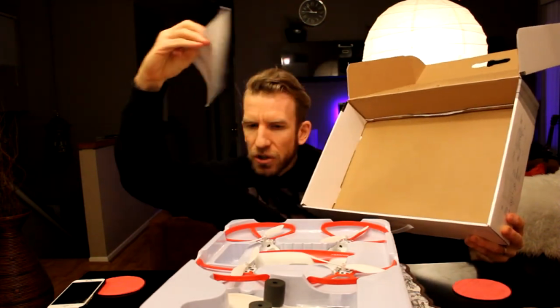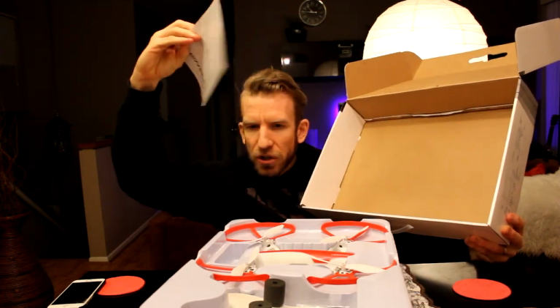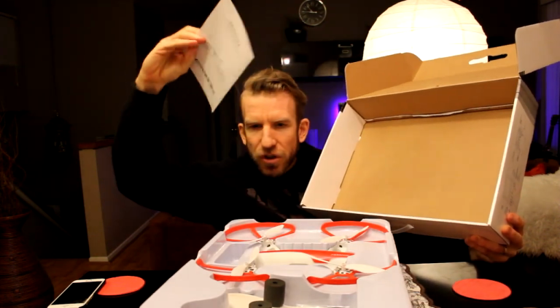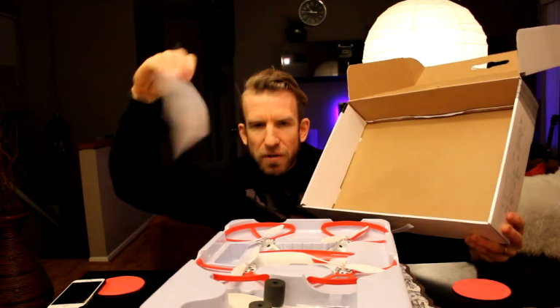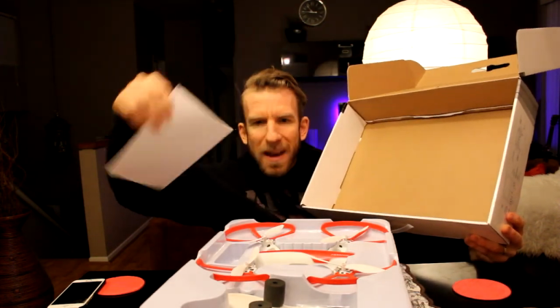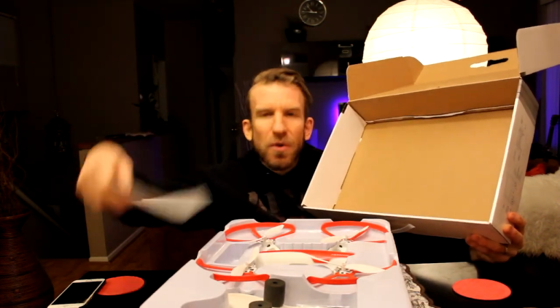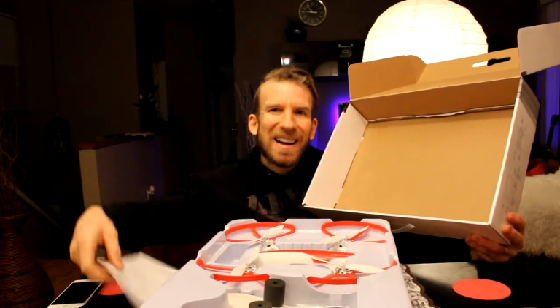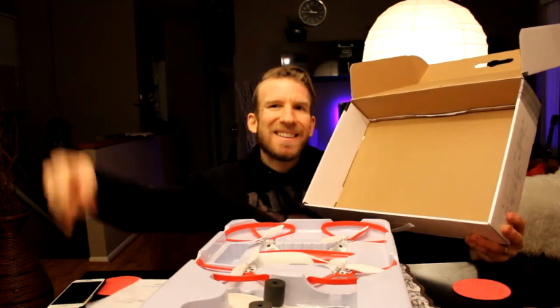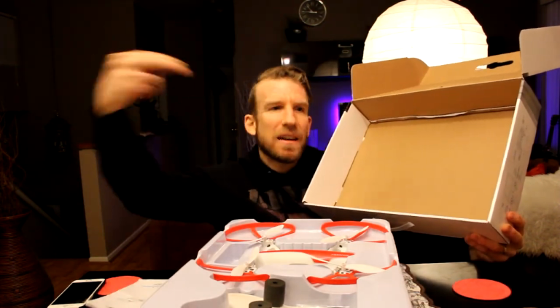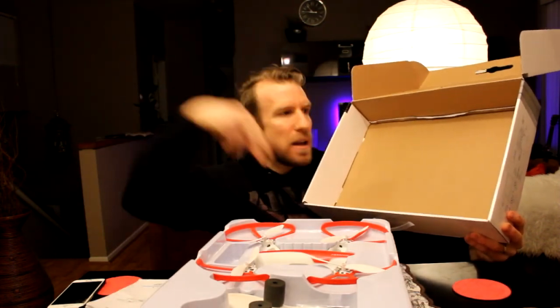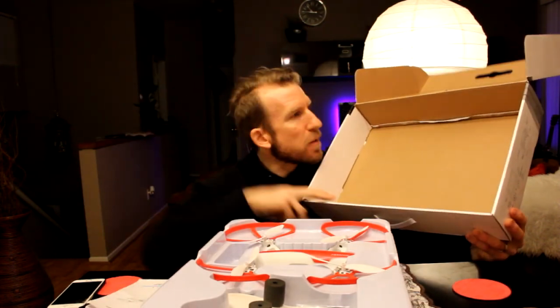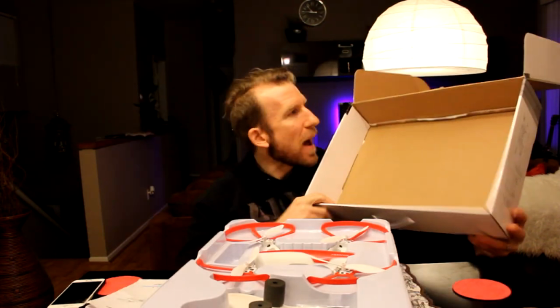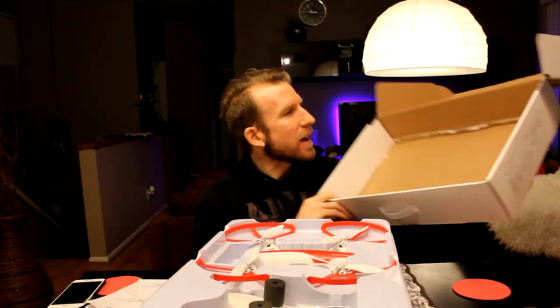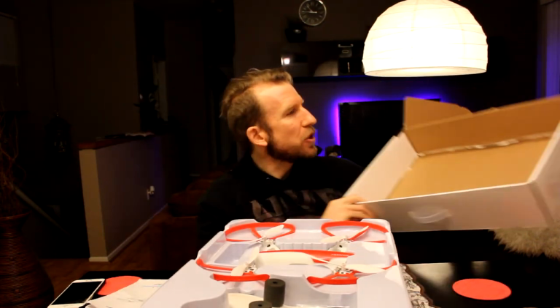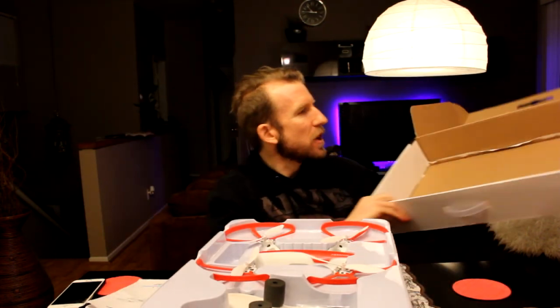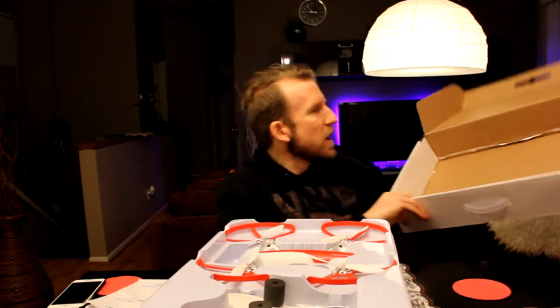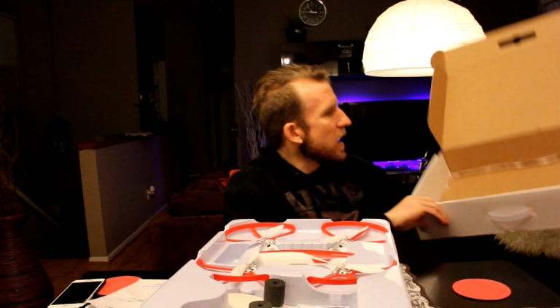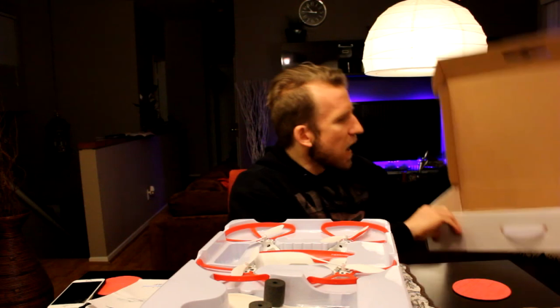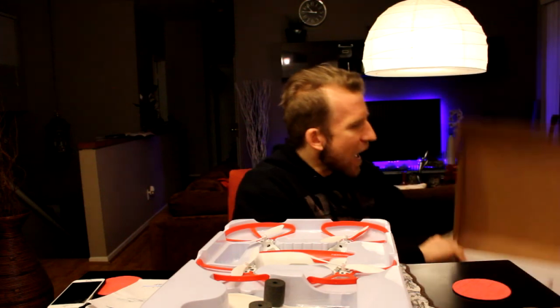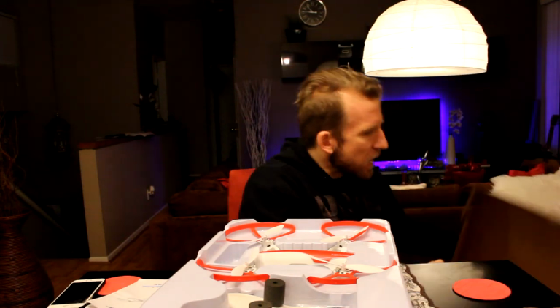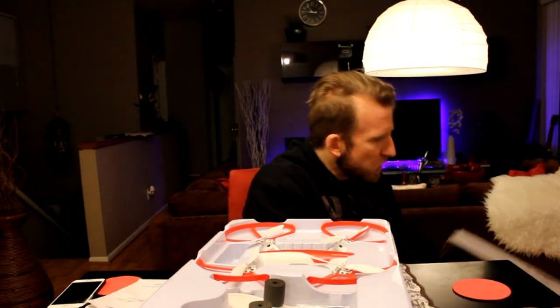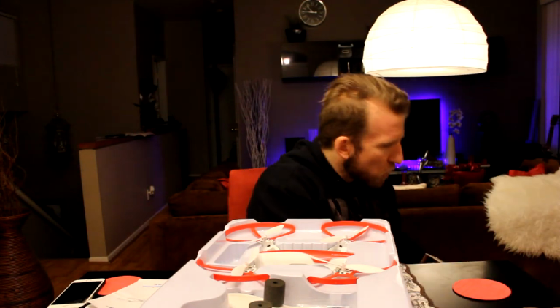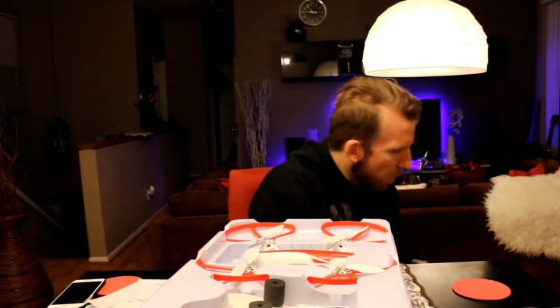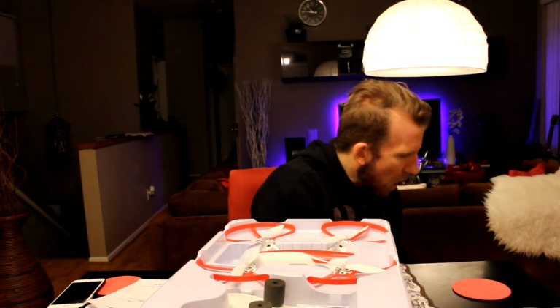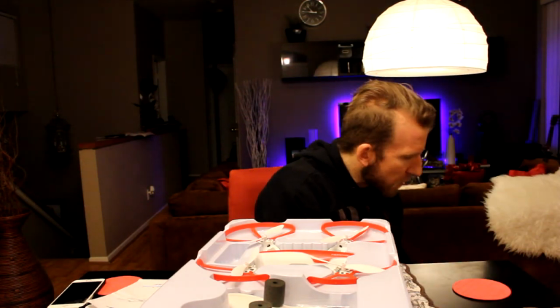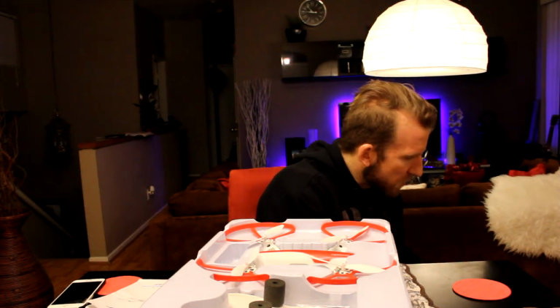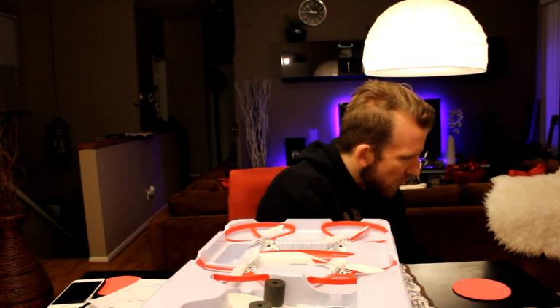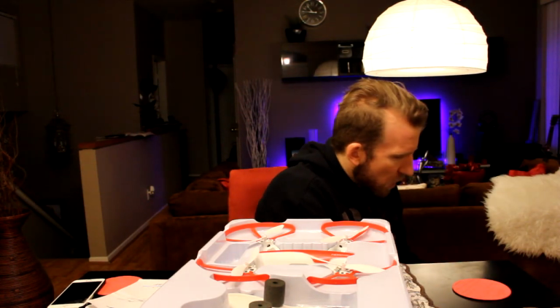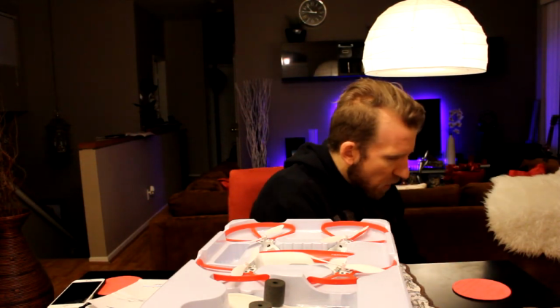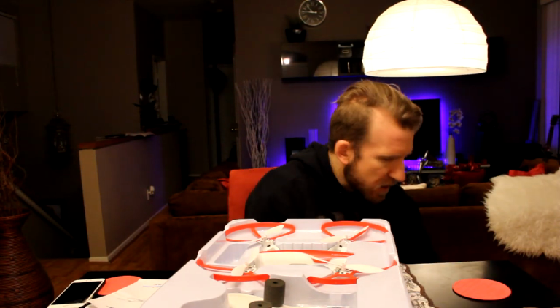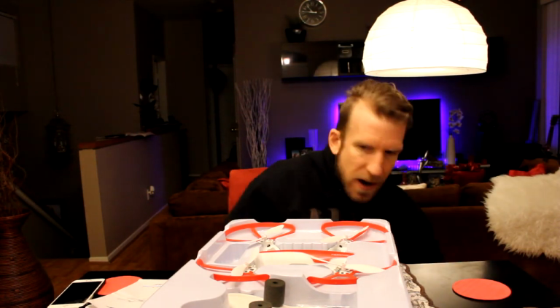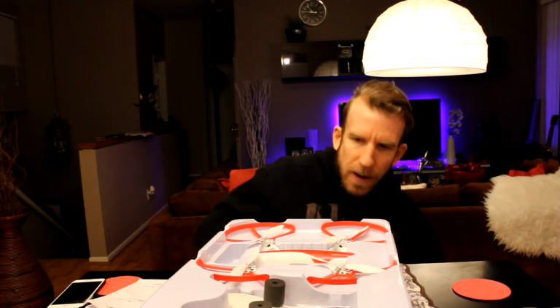The controller does come with a screen, which is absolutely phenomenal. Let's go ahead and lift out this styrofoam packaging and take a closer look. Here's your instruction manual underneath the package.